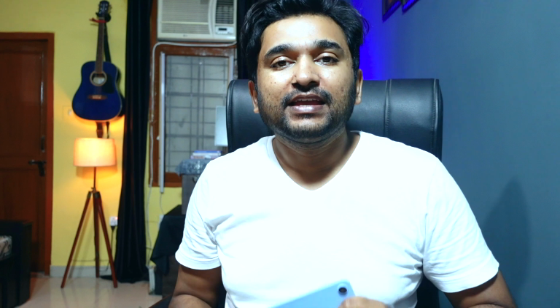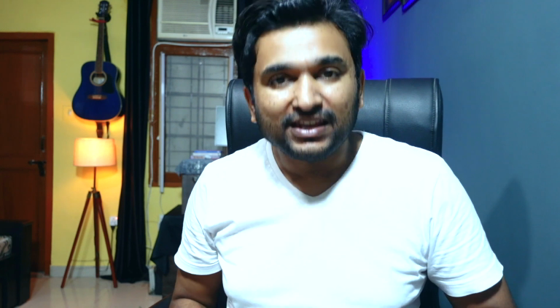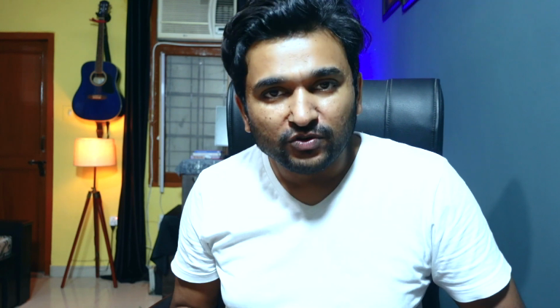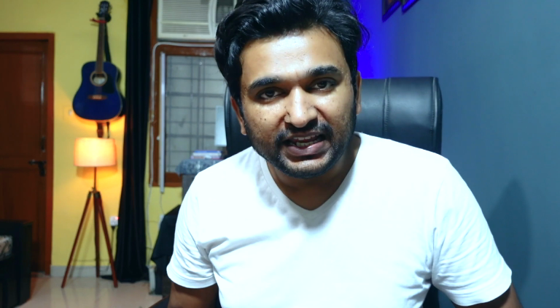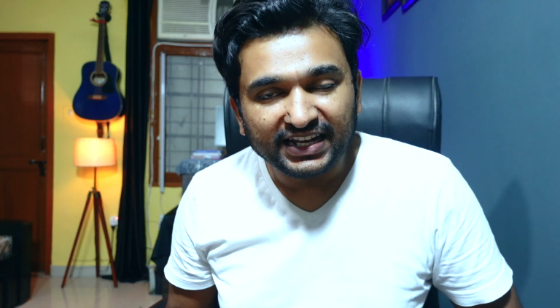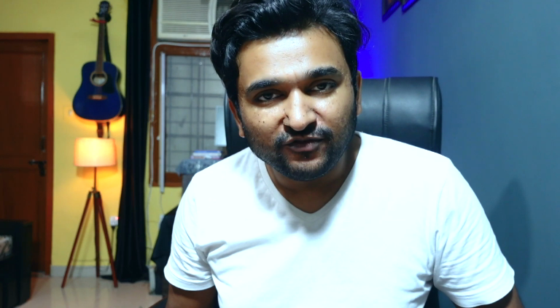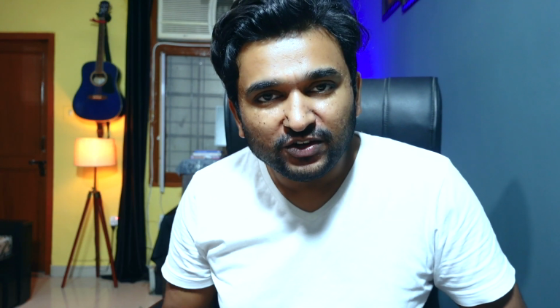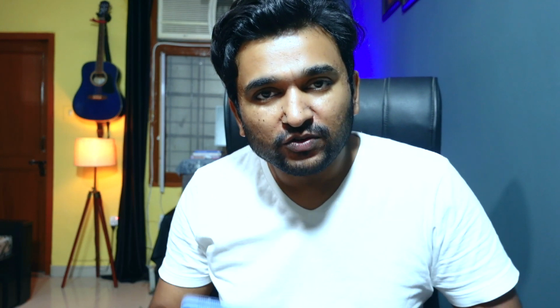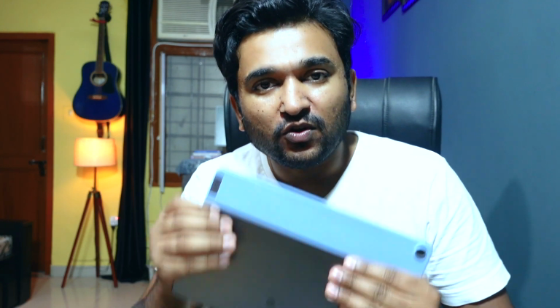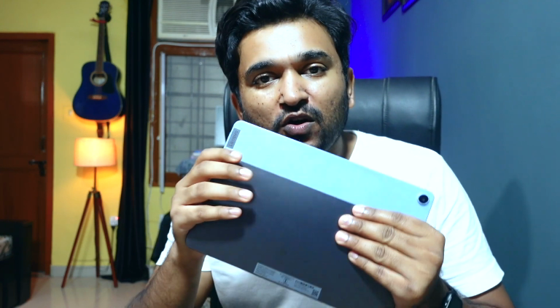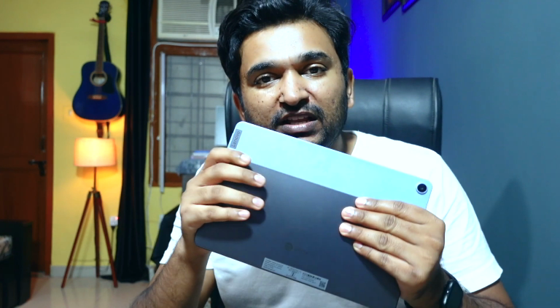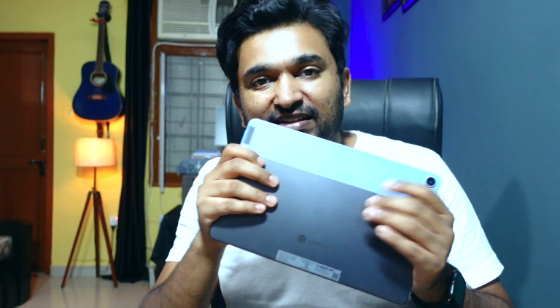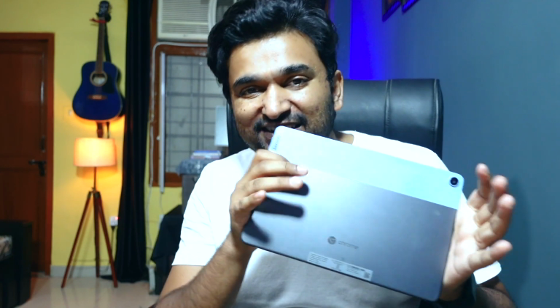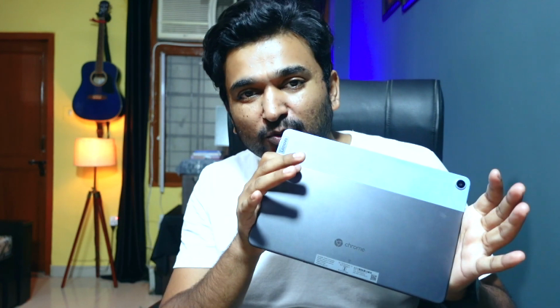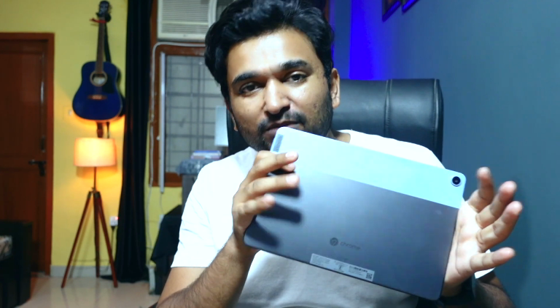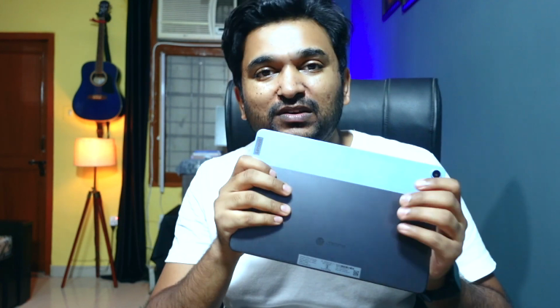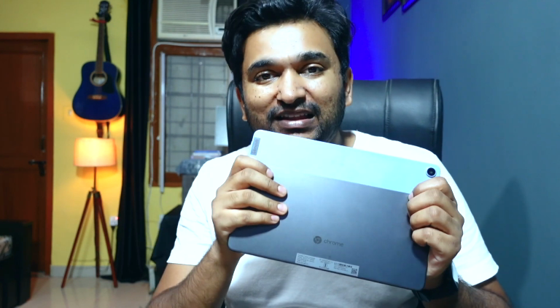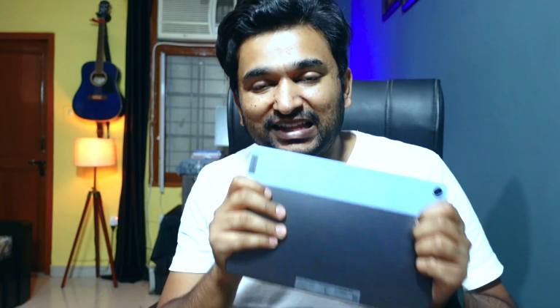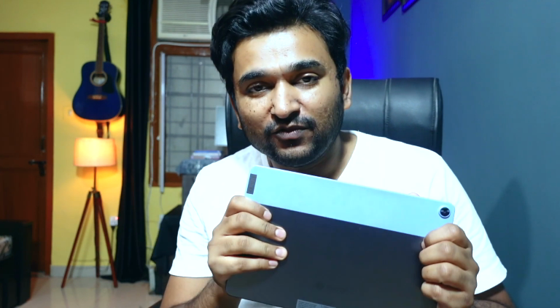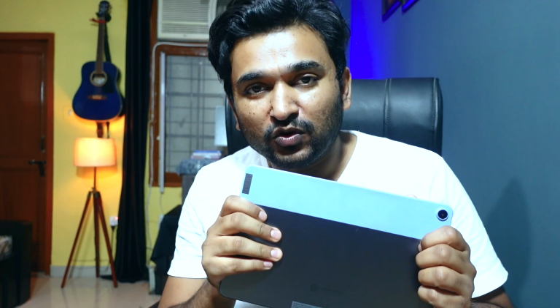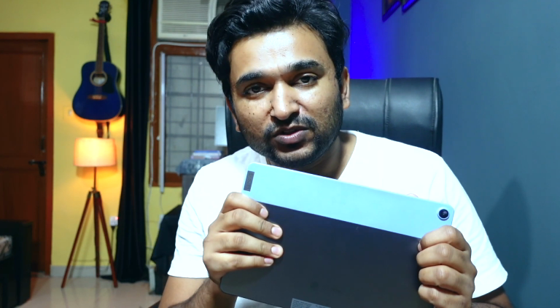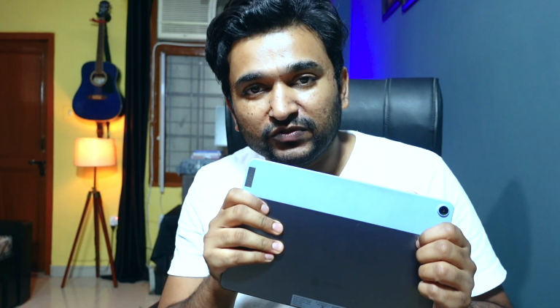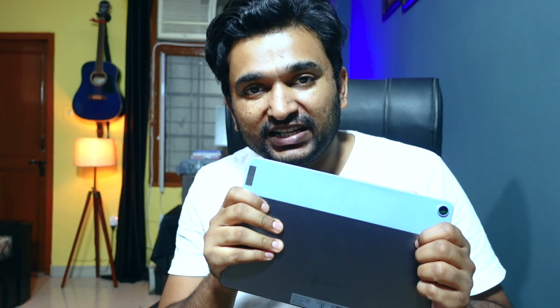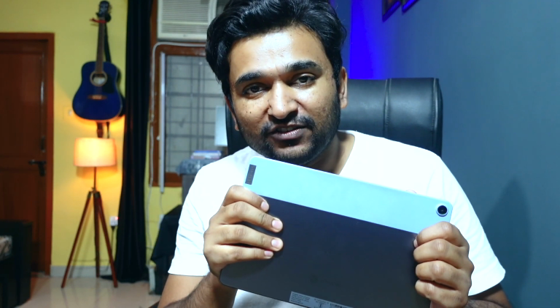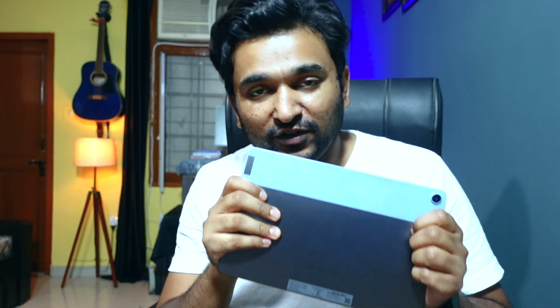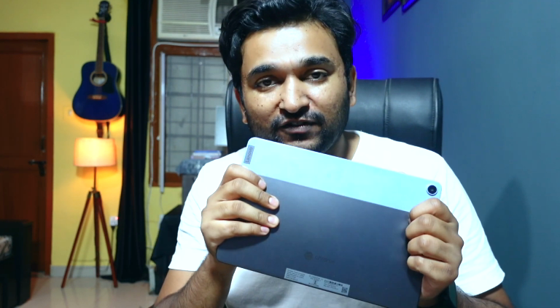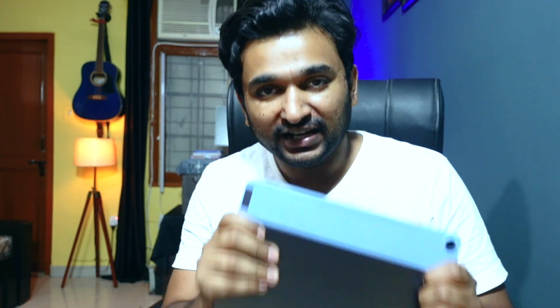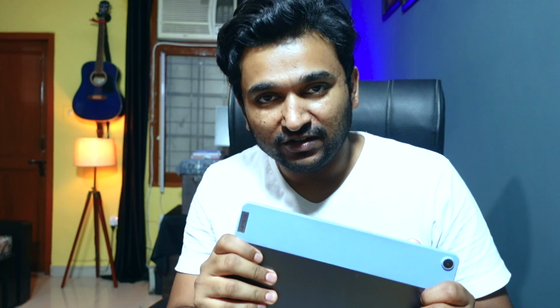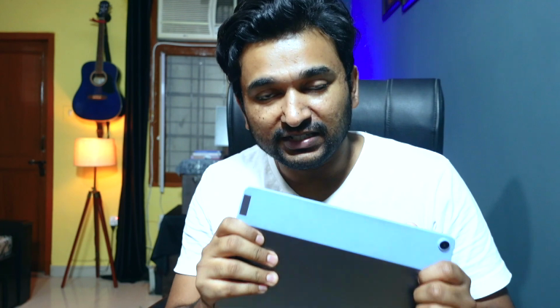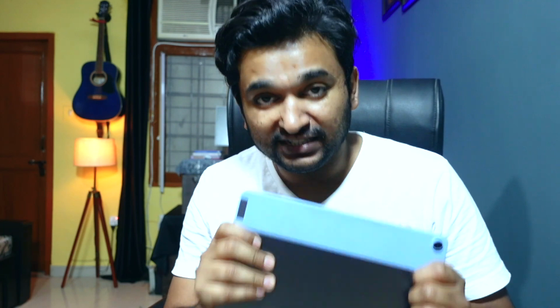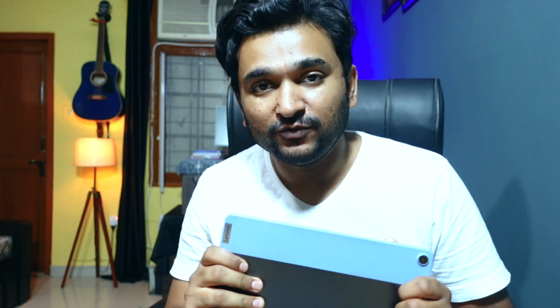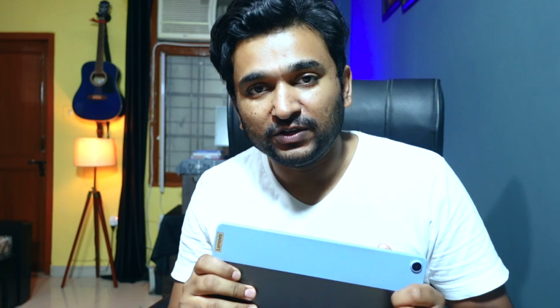Can you really edit videos on this portable Lenovo Chromebook Duet? We will find out in this video.